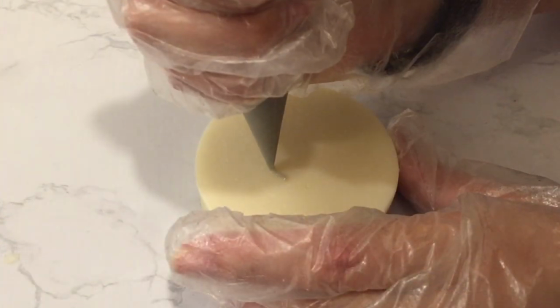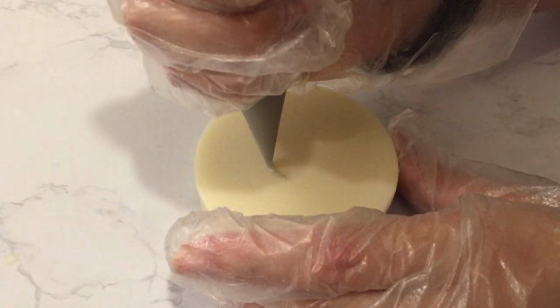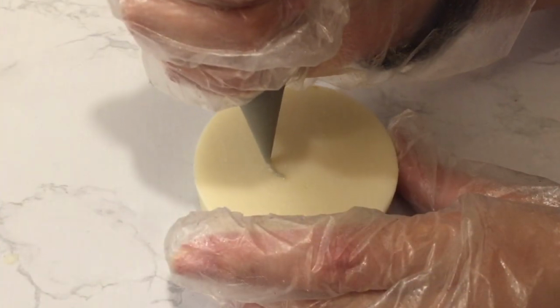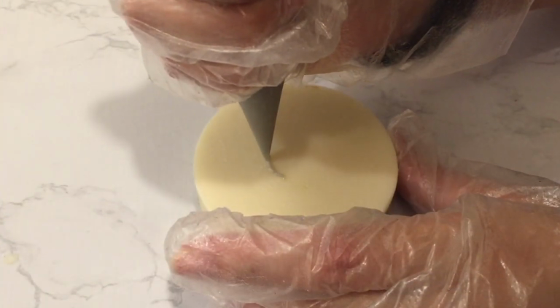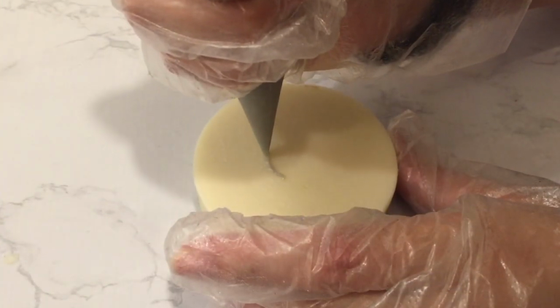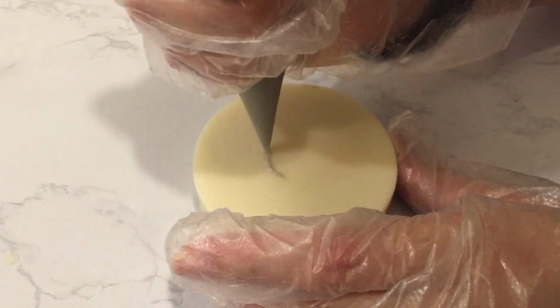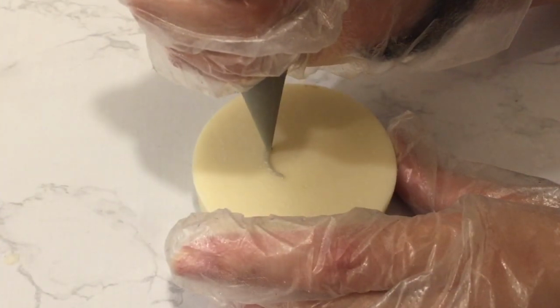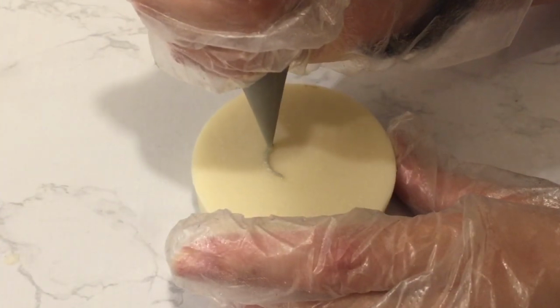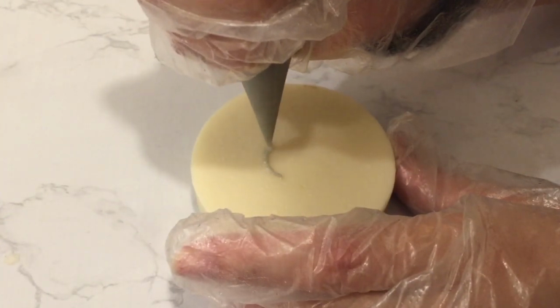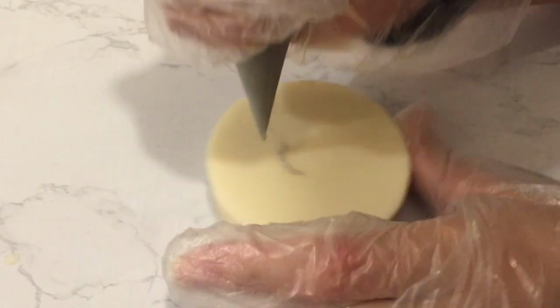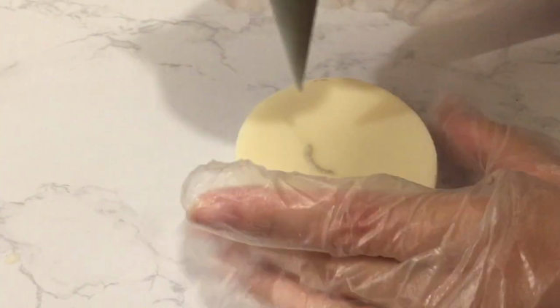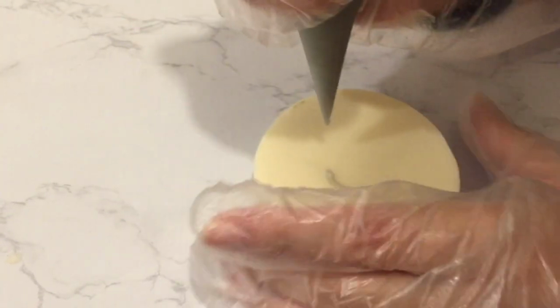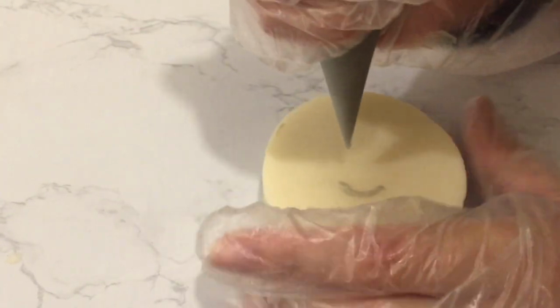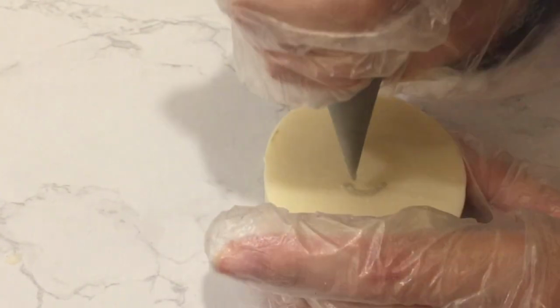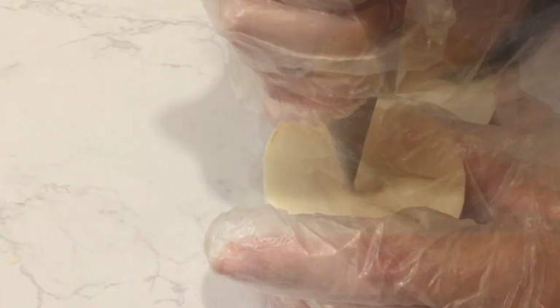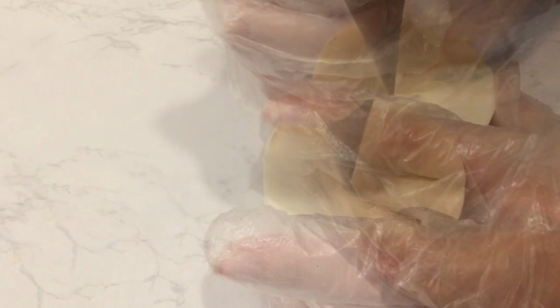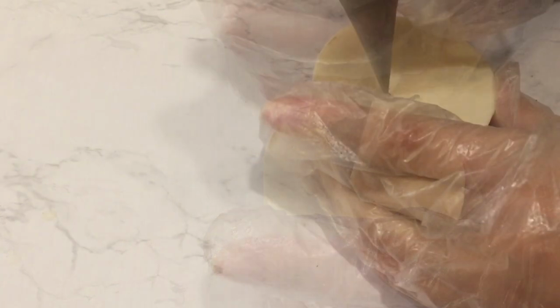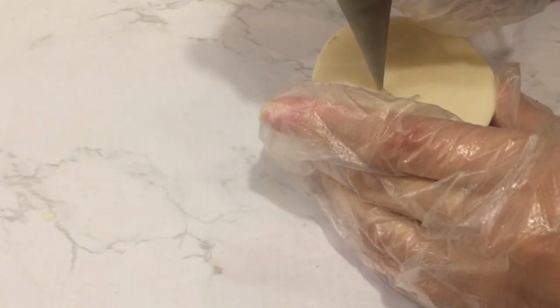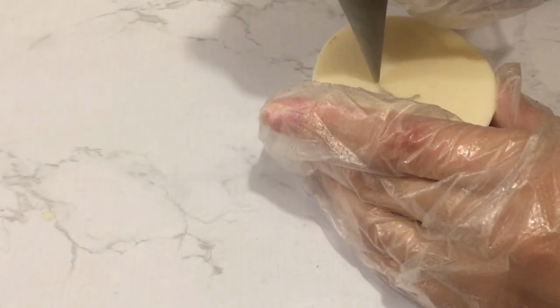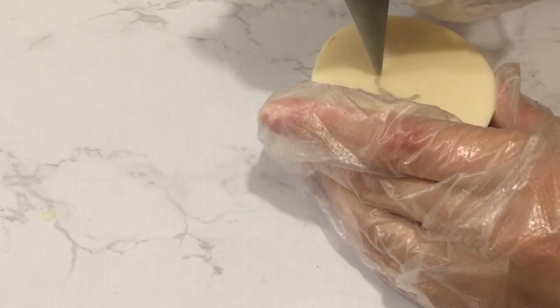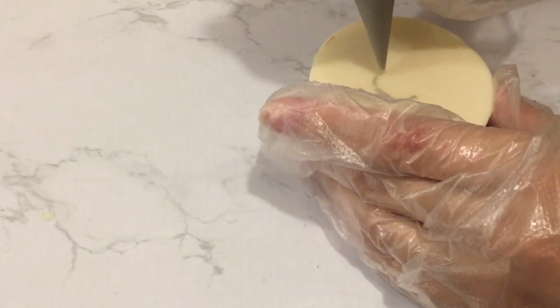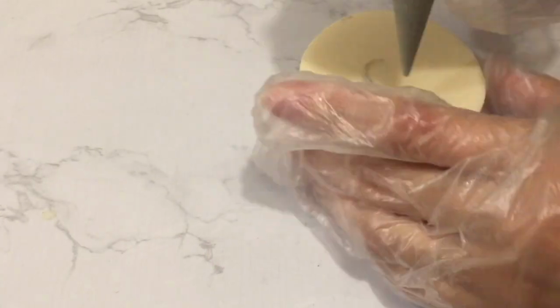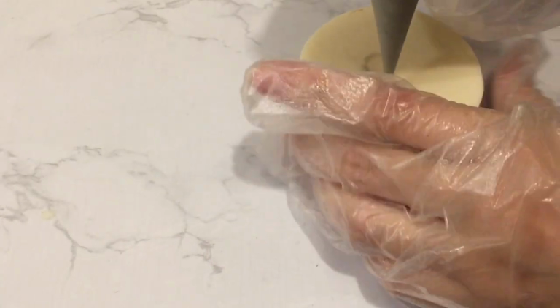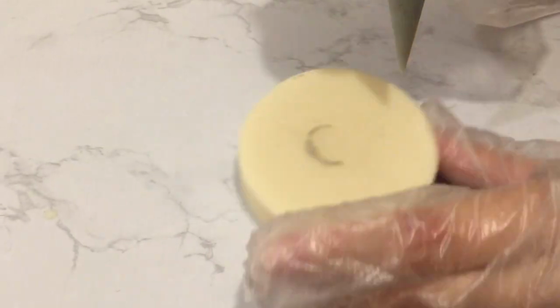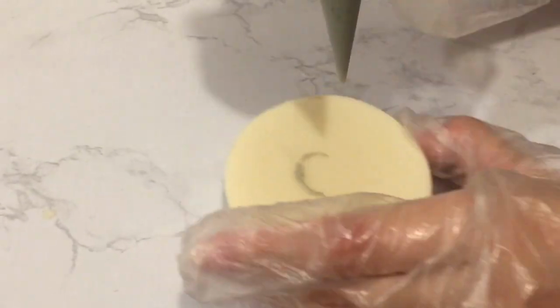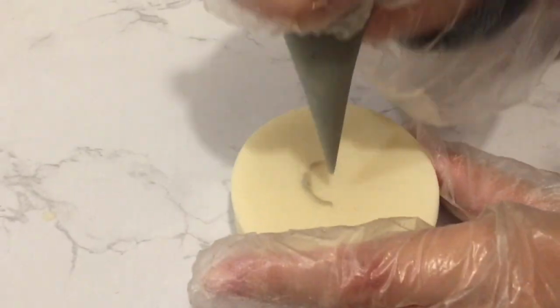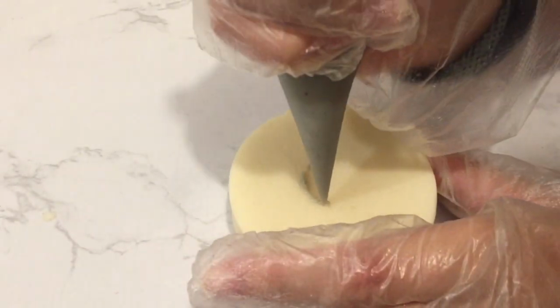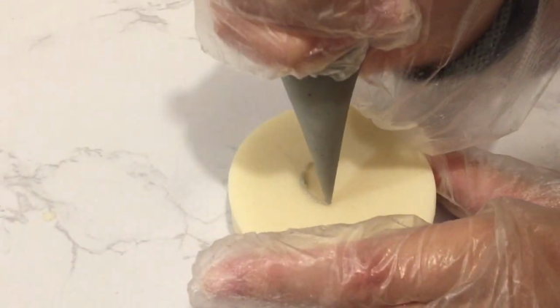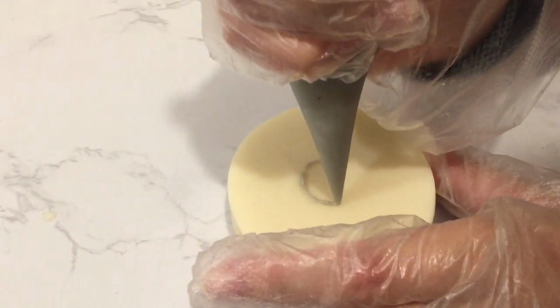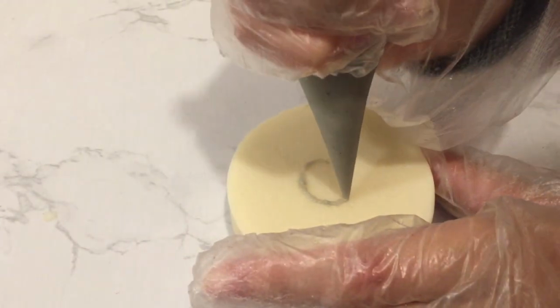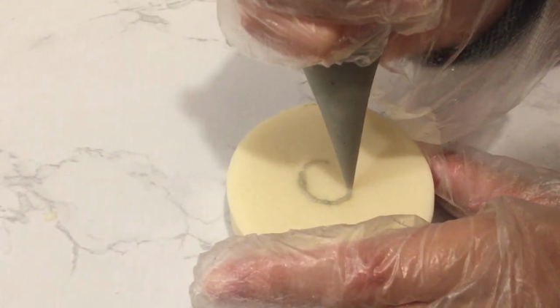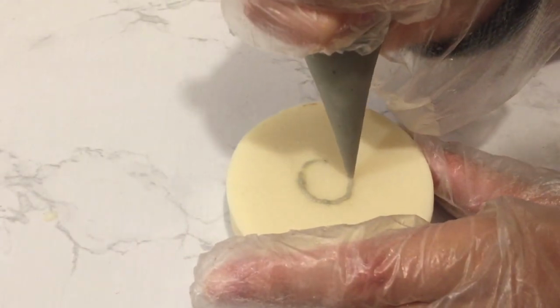Employing the same techniques, I do the same on the second soap, but this time I switch up the design a little bit.